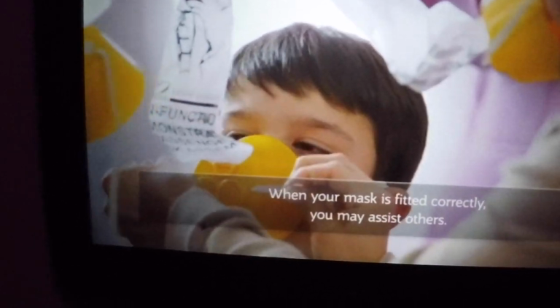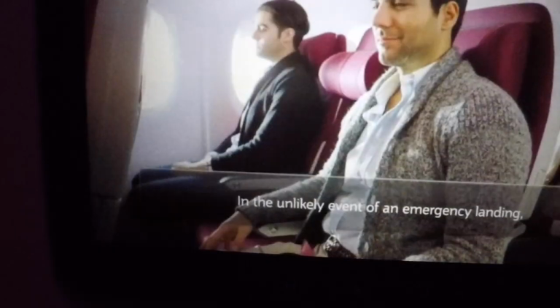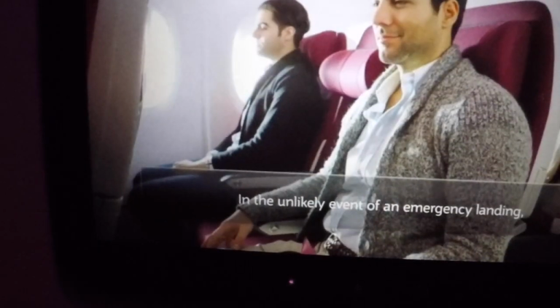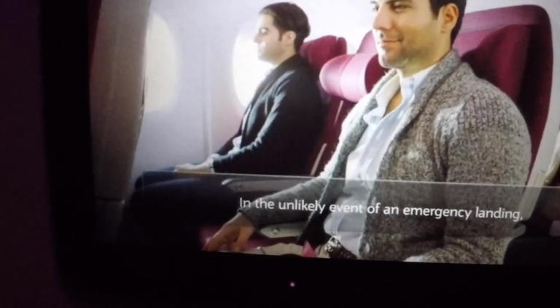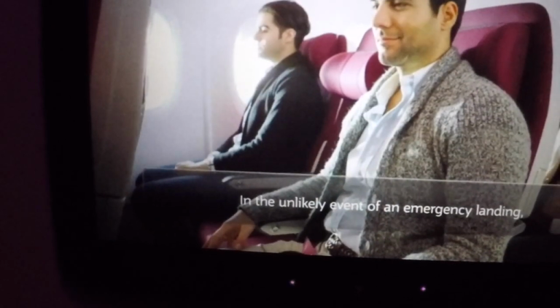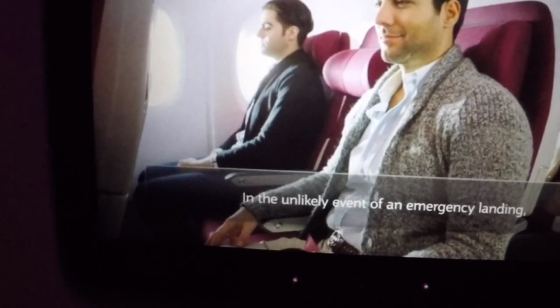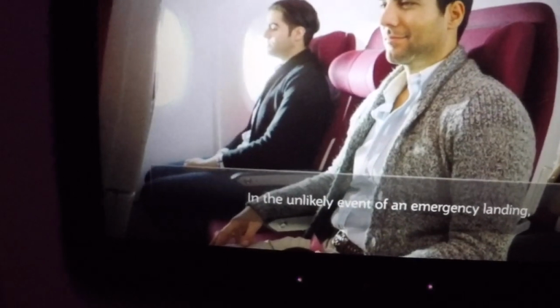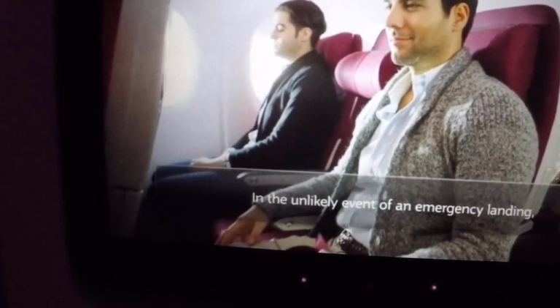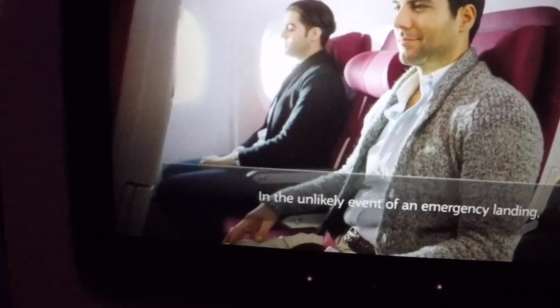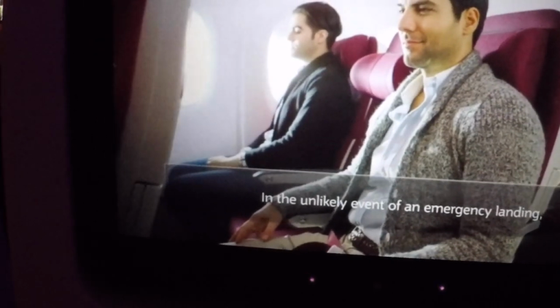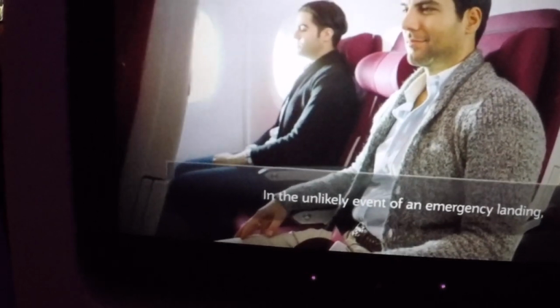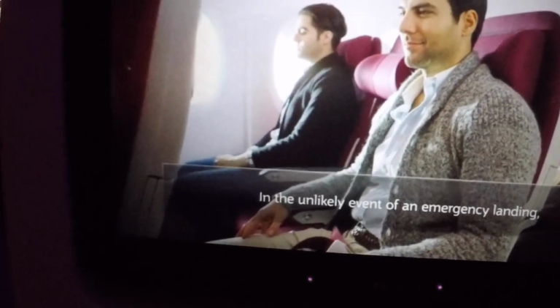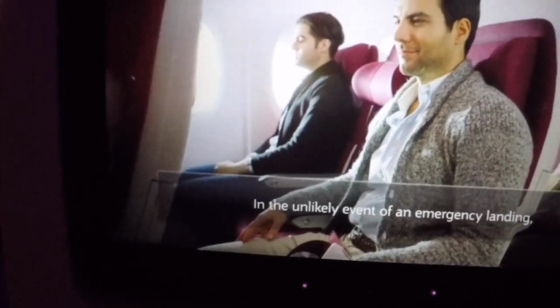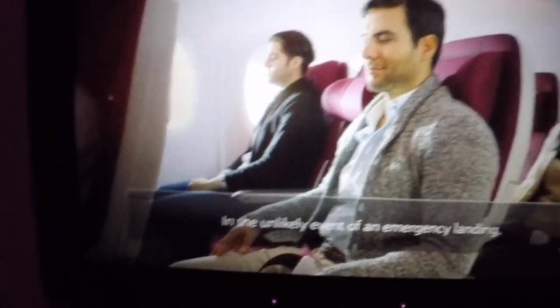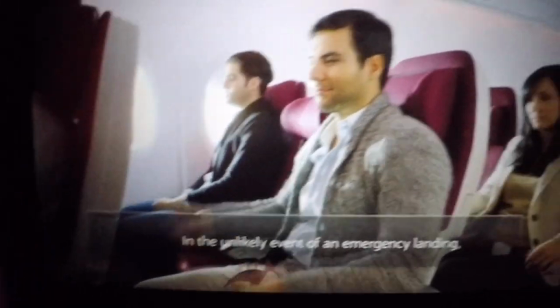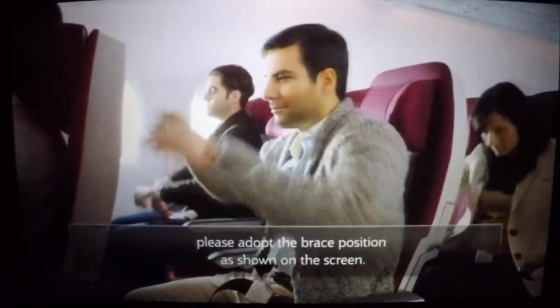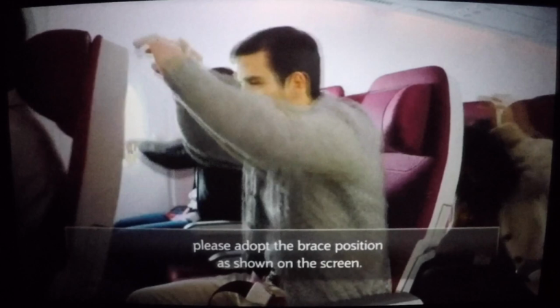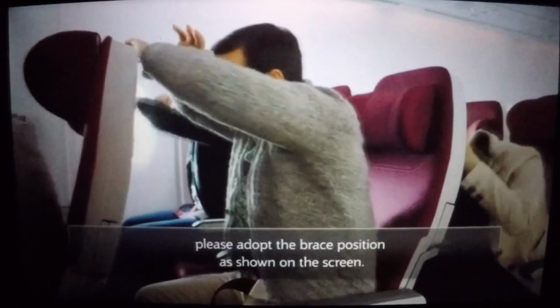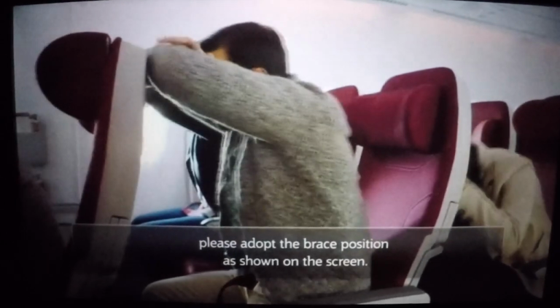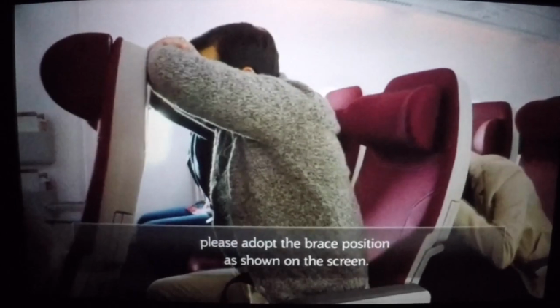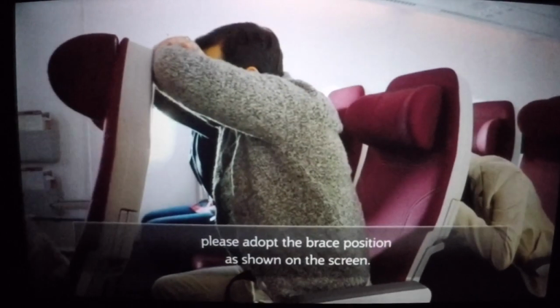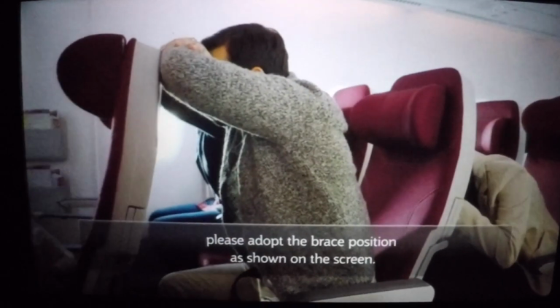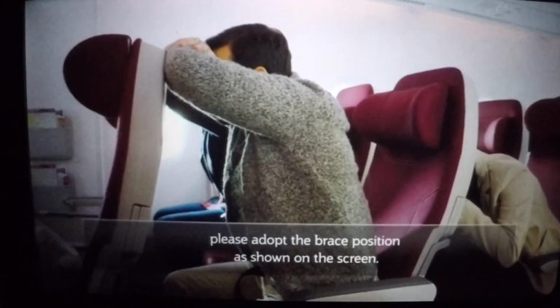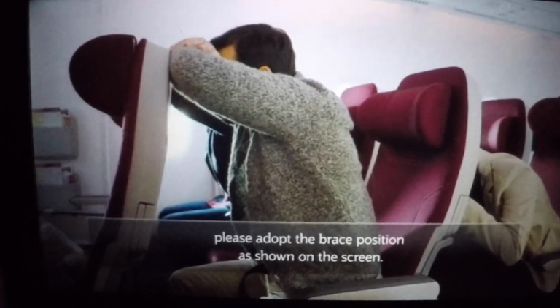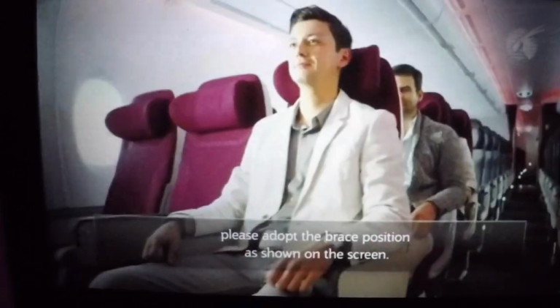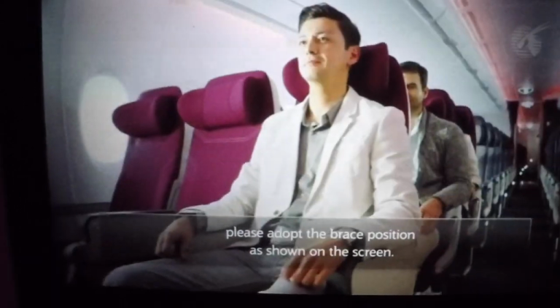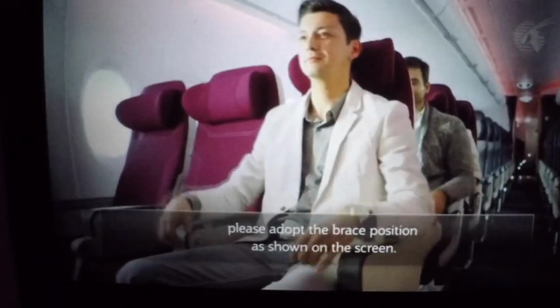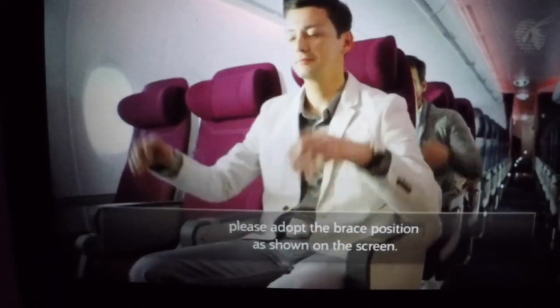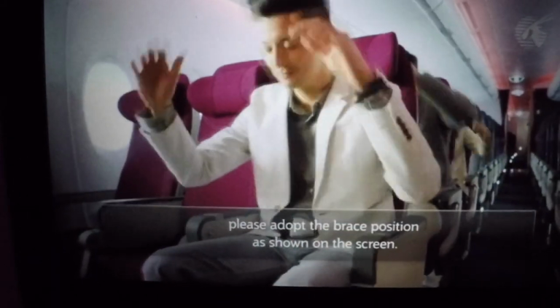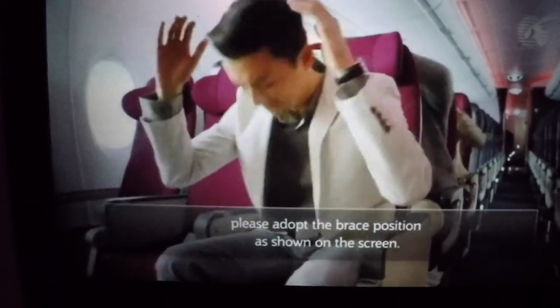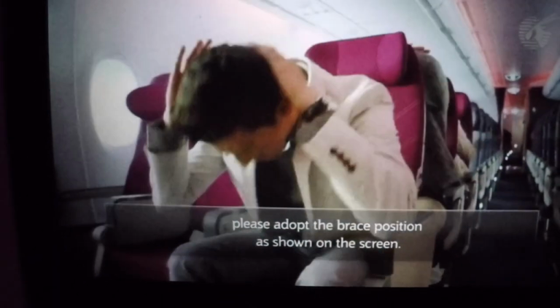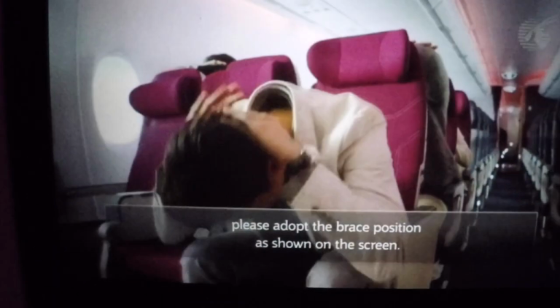In the unlikely event of an emergency landing, please adopt the brace position as shown on the screen.